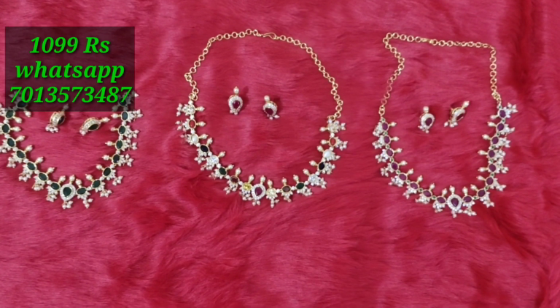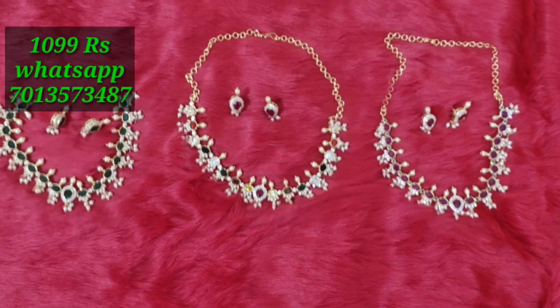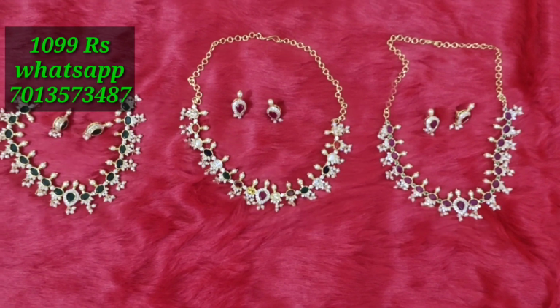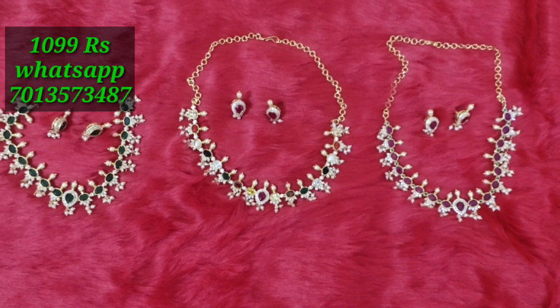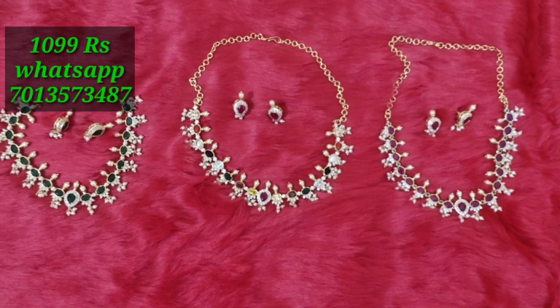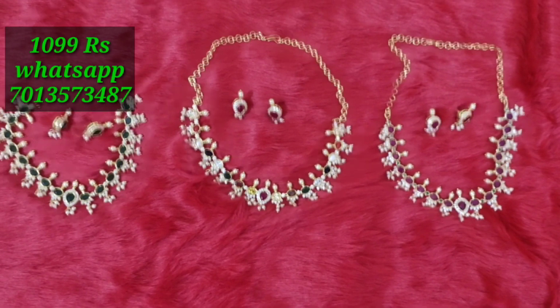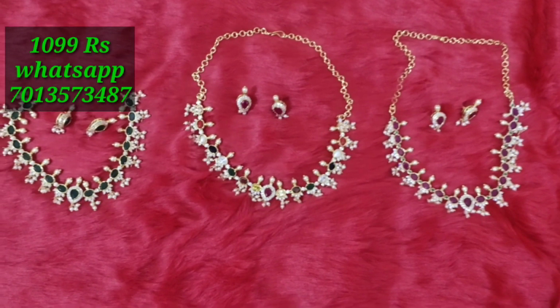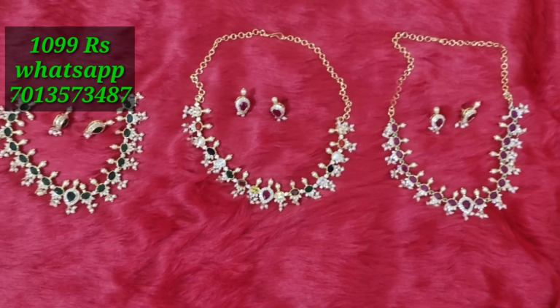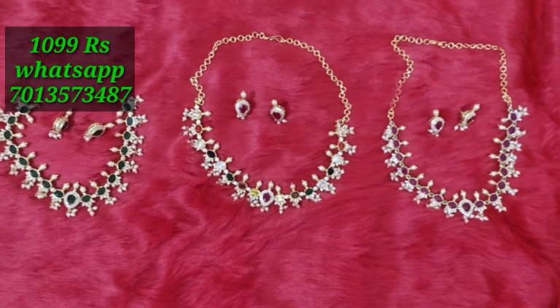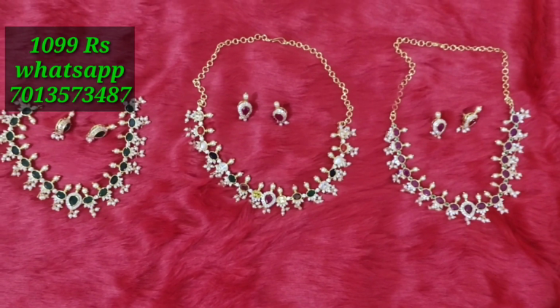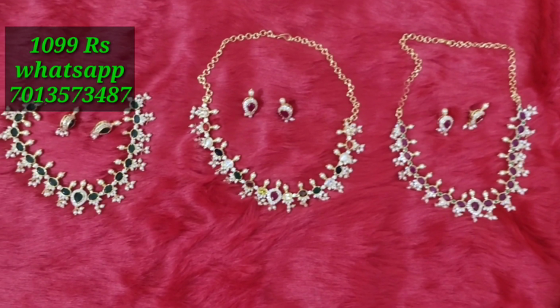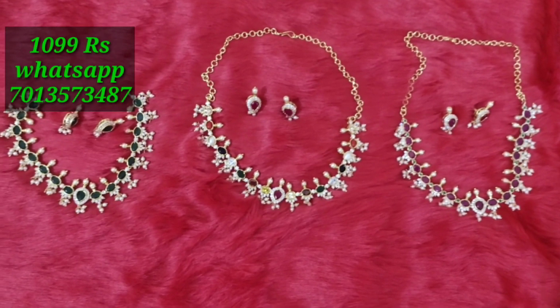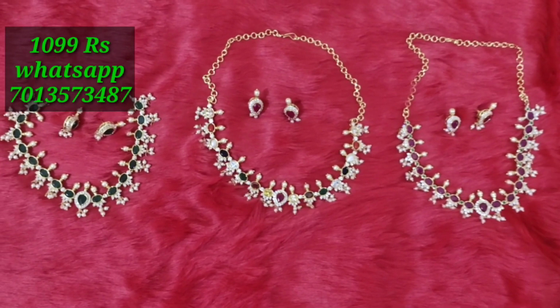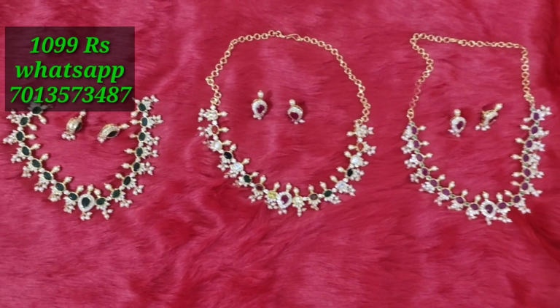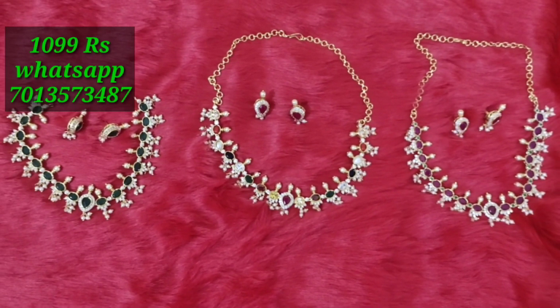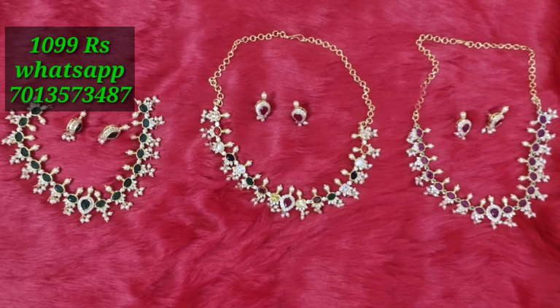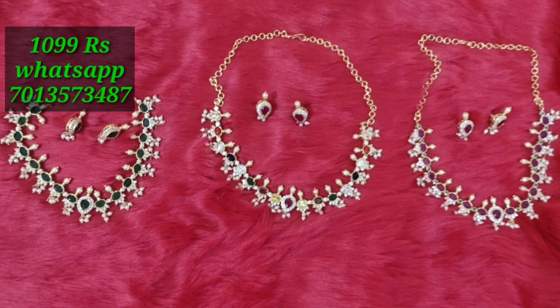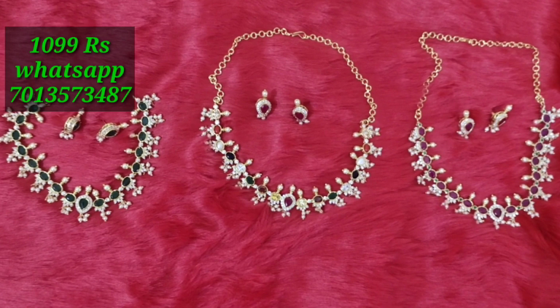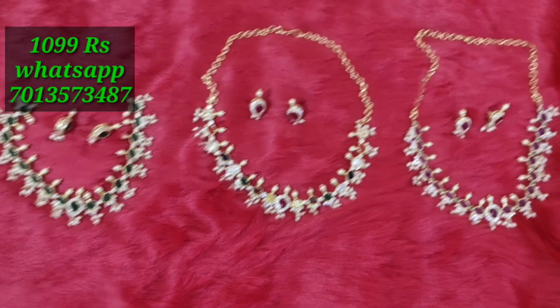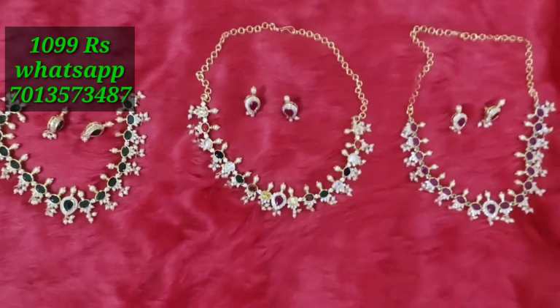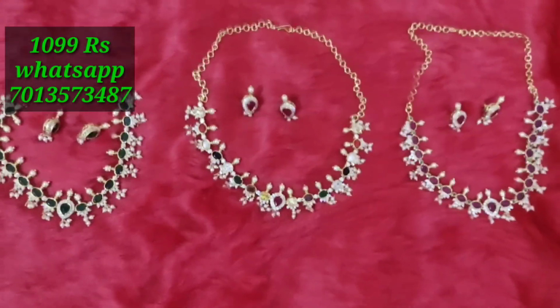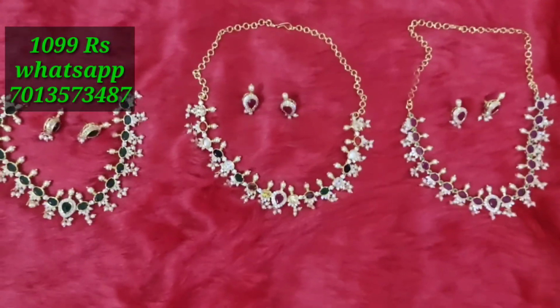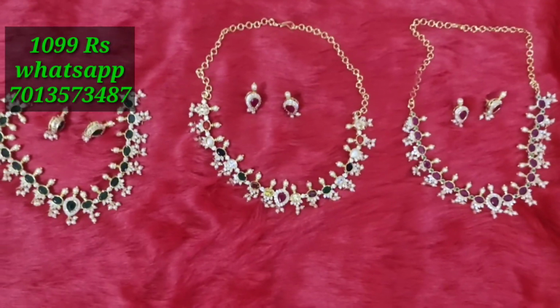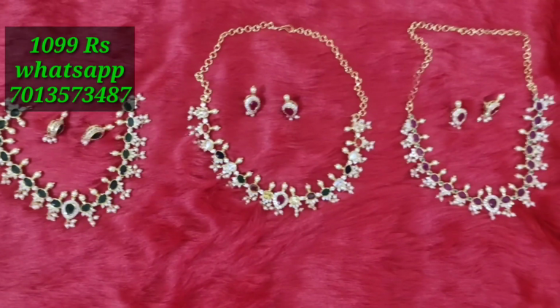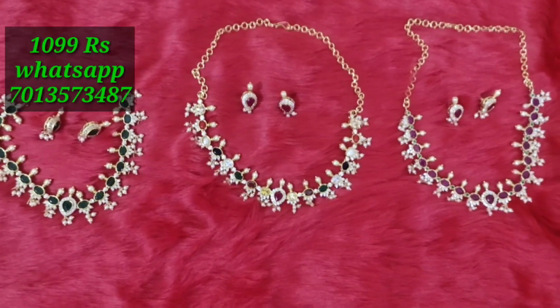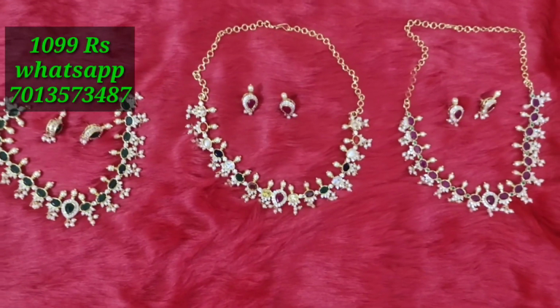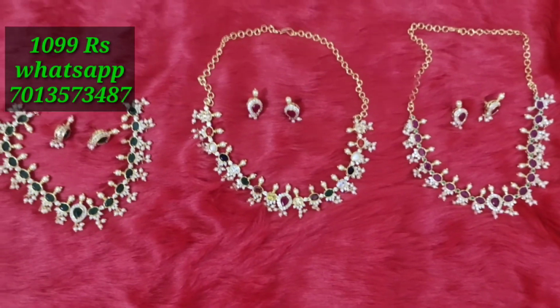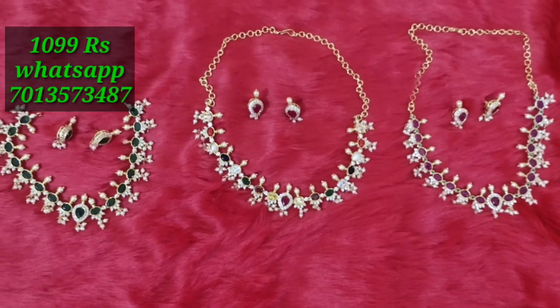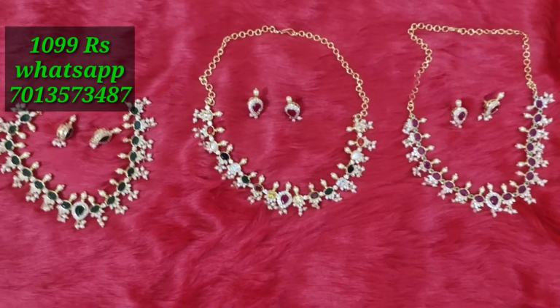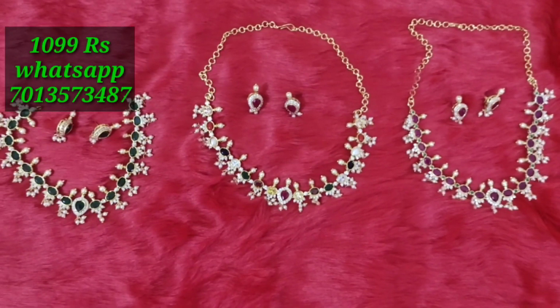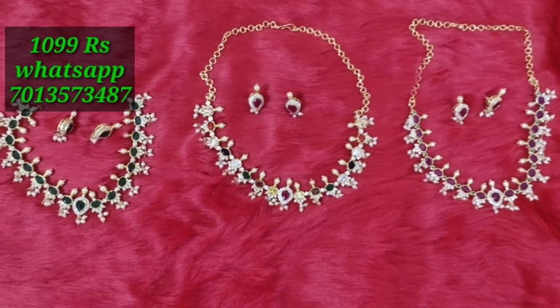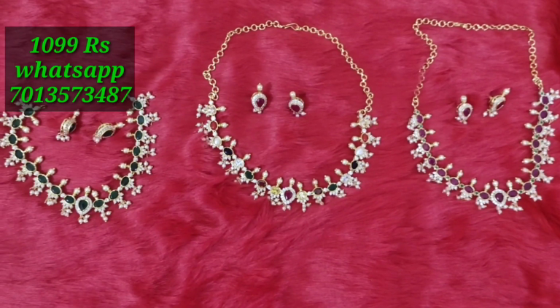This is at an affordable and reasonable price. We have 3 colors and 3 designs available.